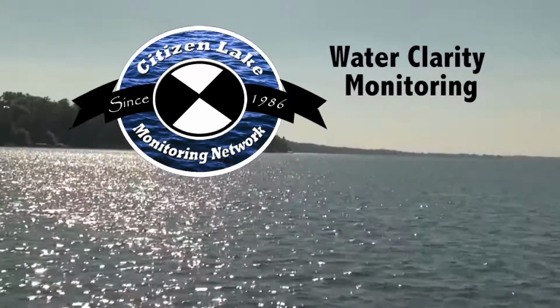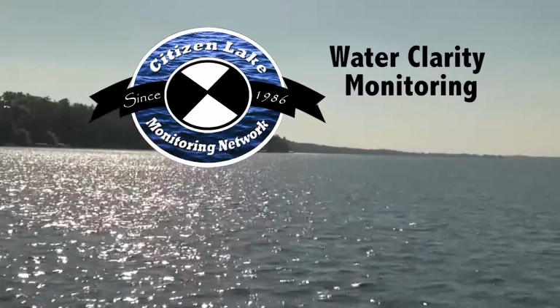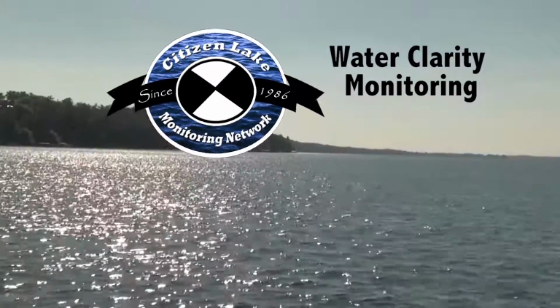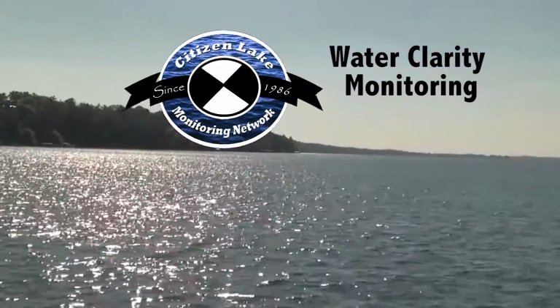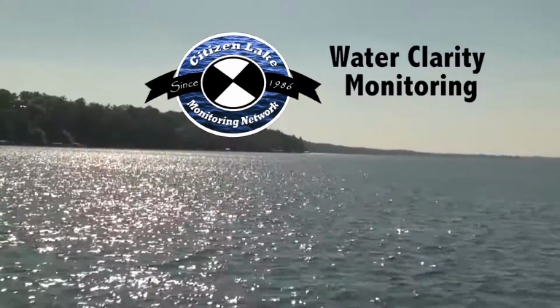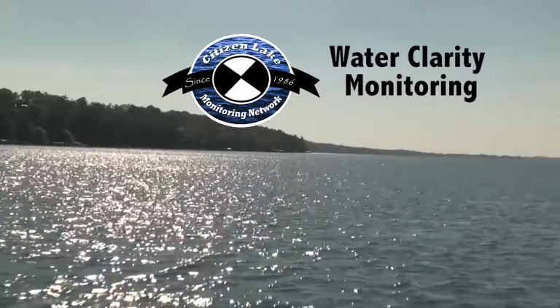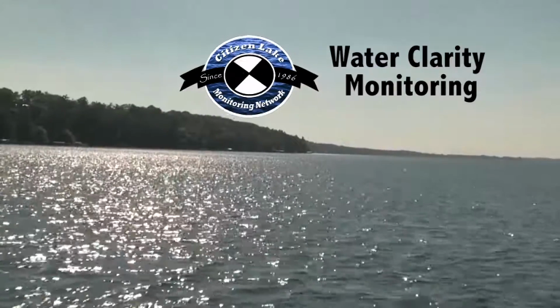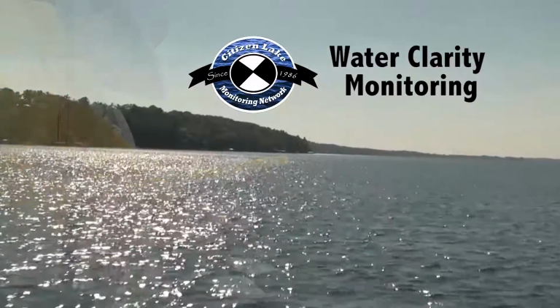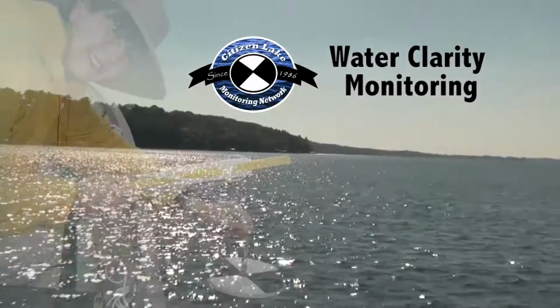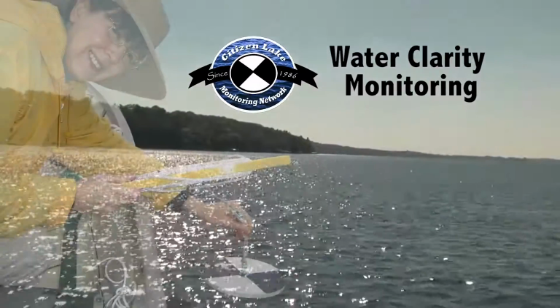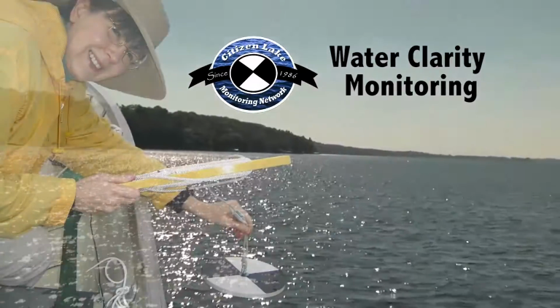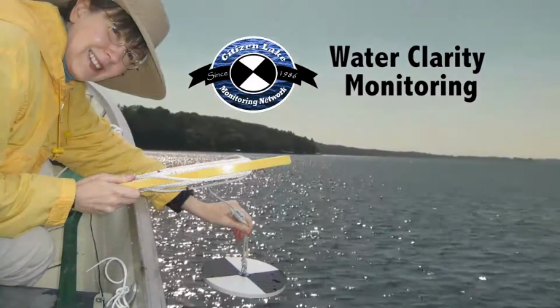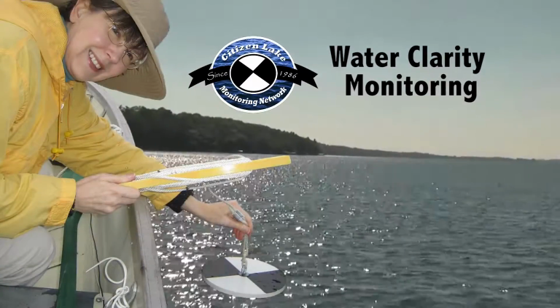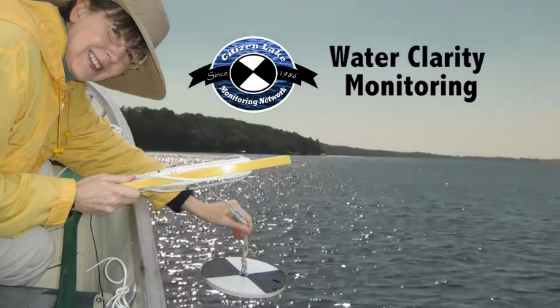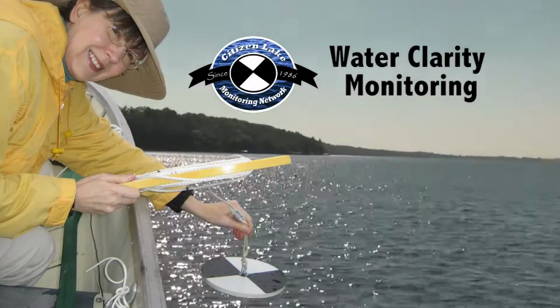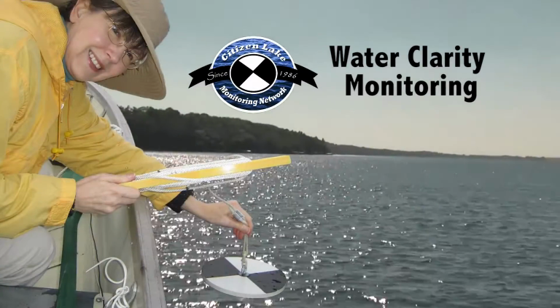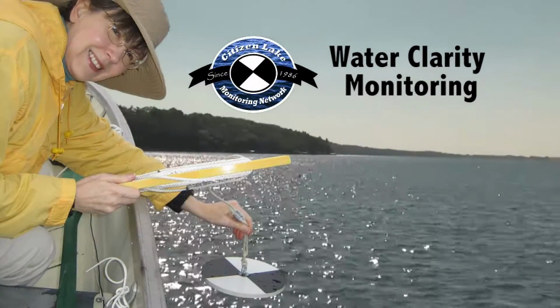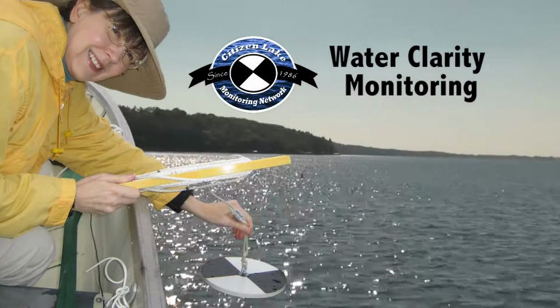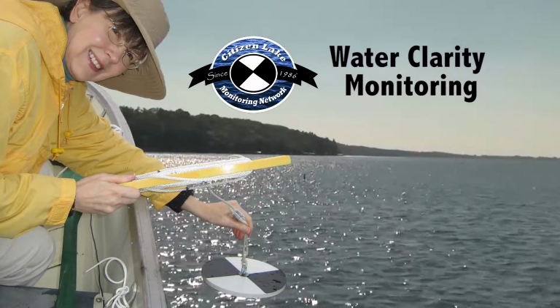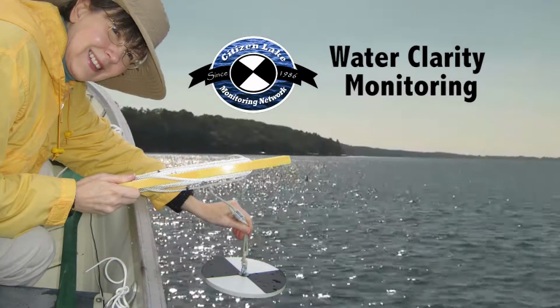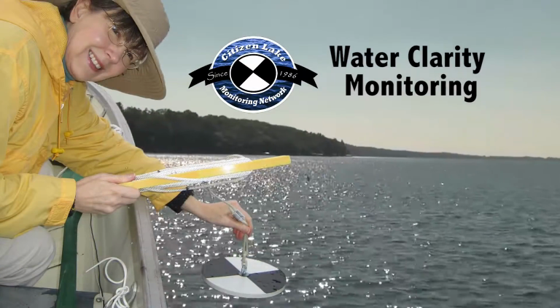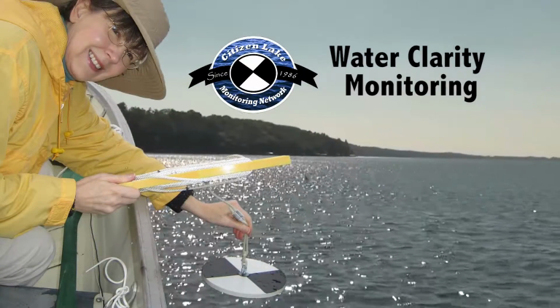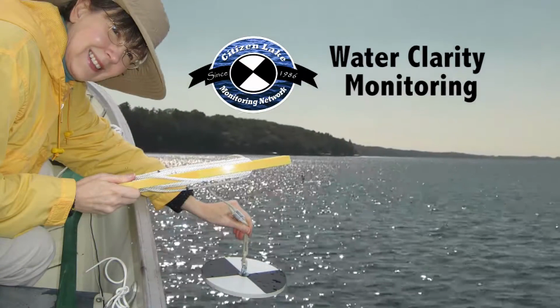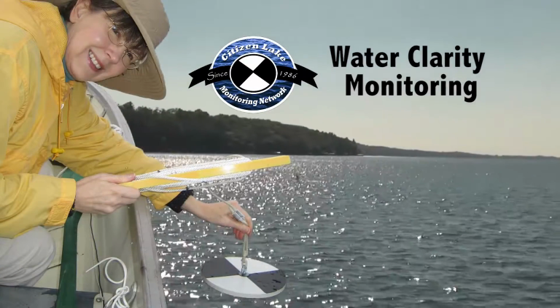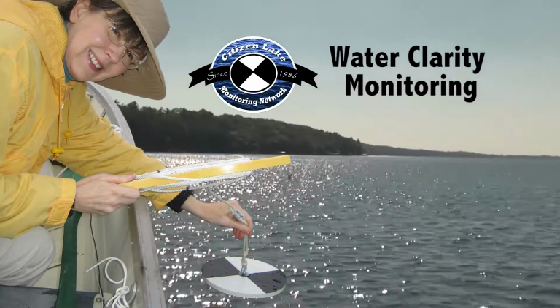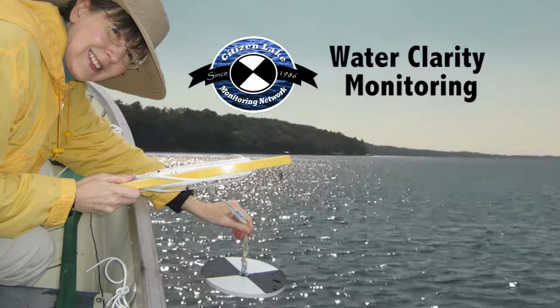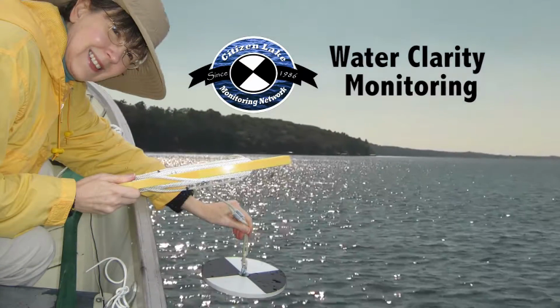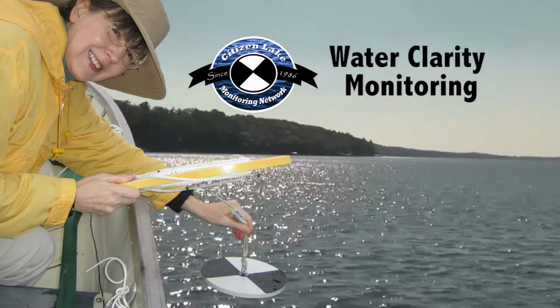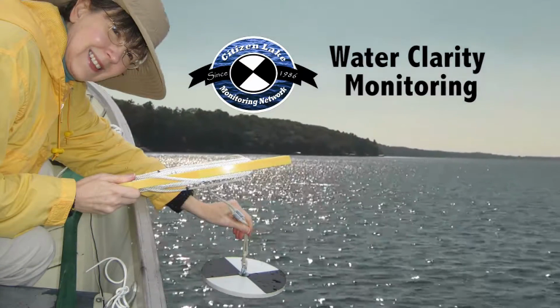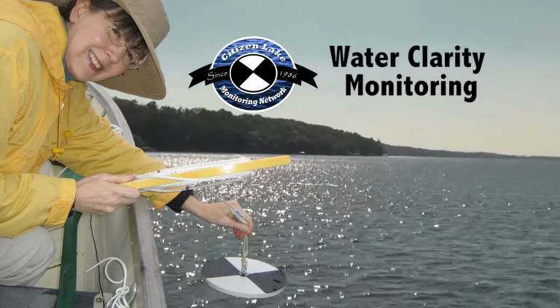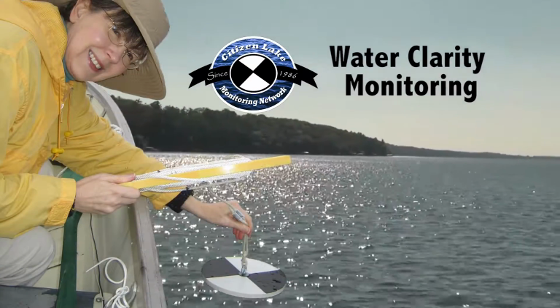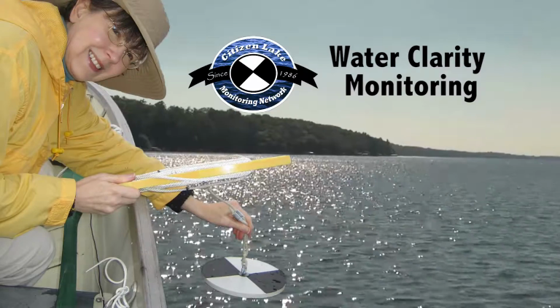Water clarity monitoring using a Secchi disk is a simple and valuable way of monitoring the condition of your lake.